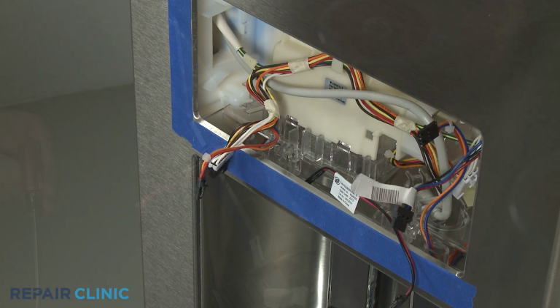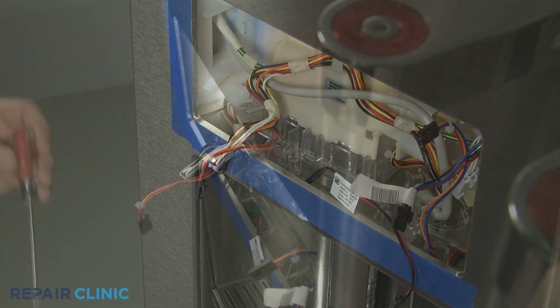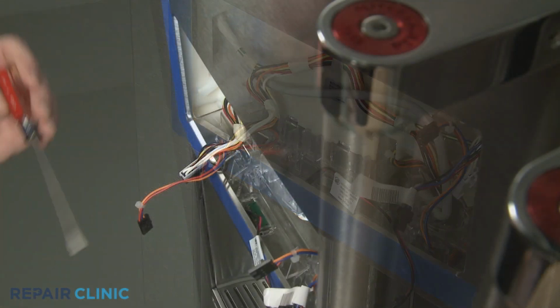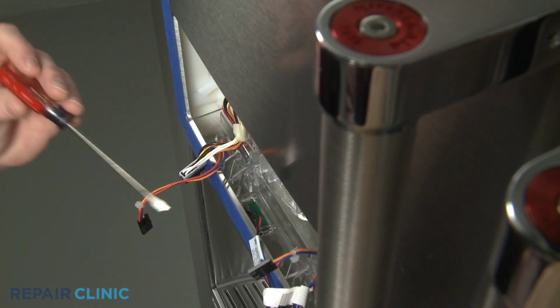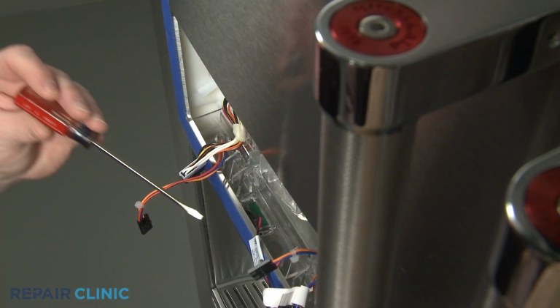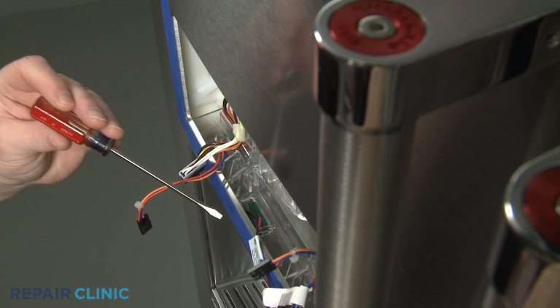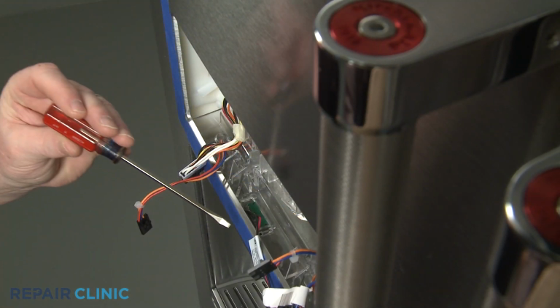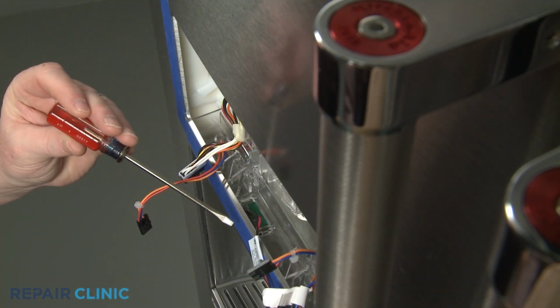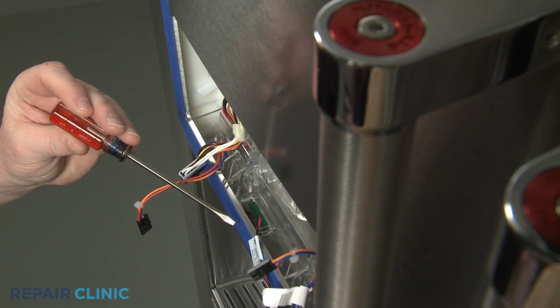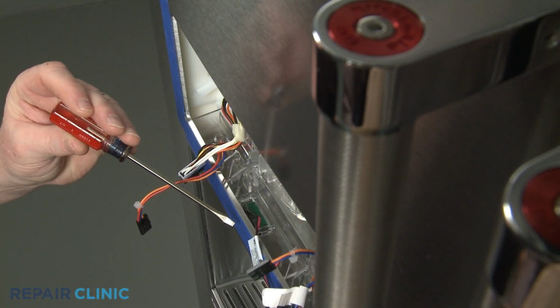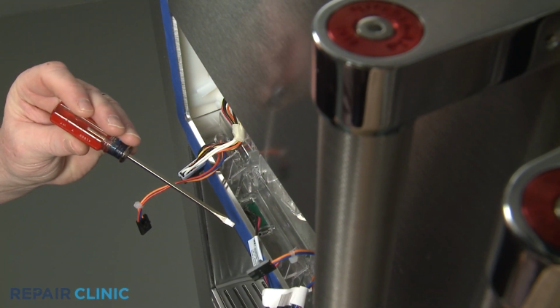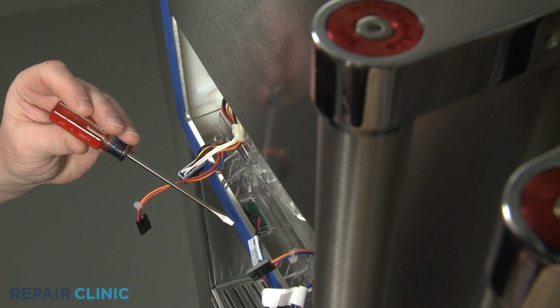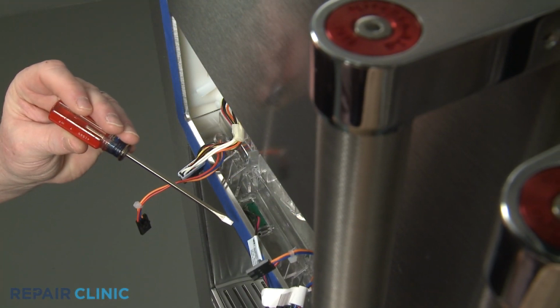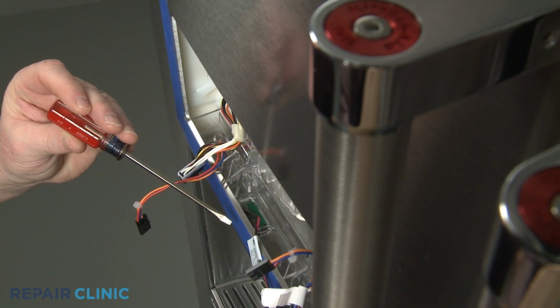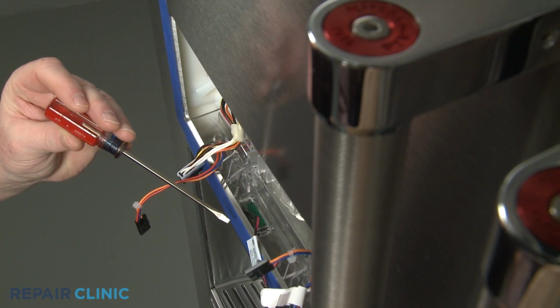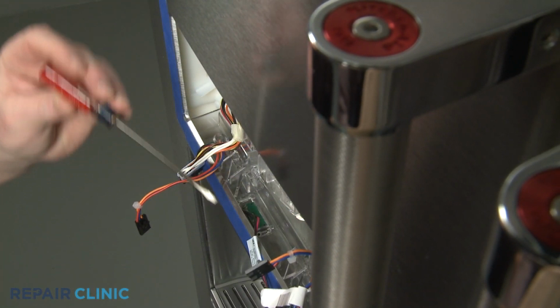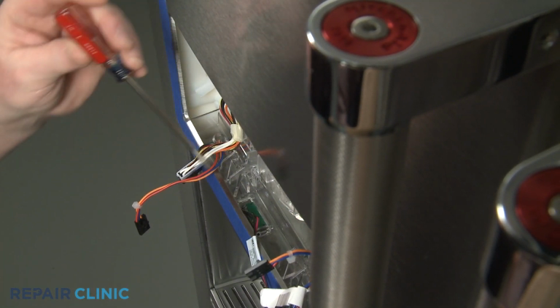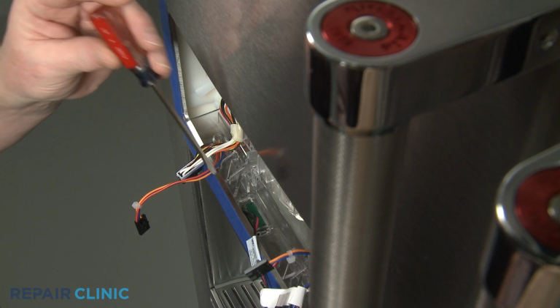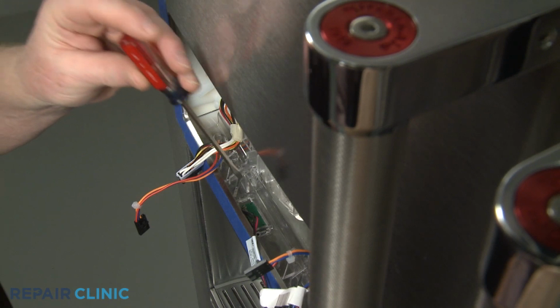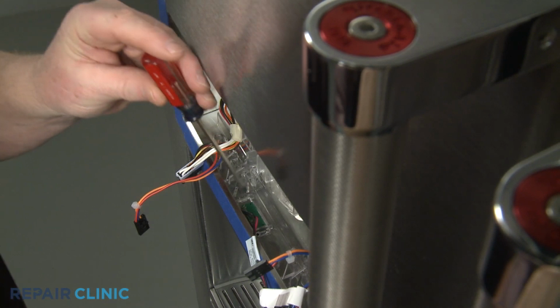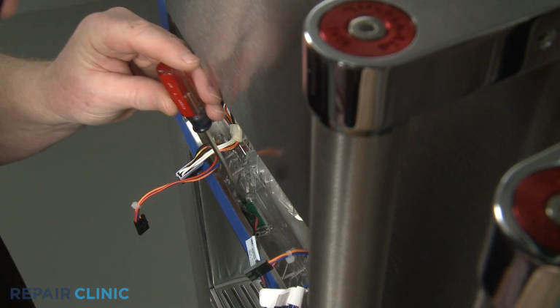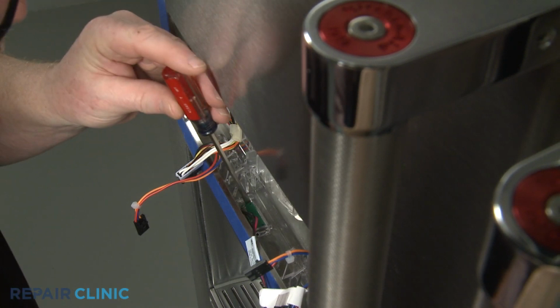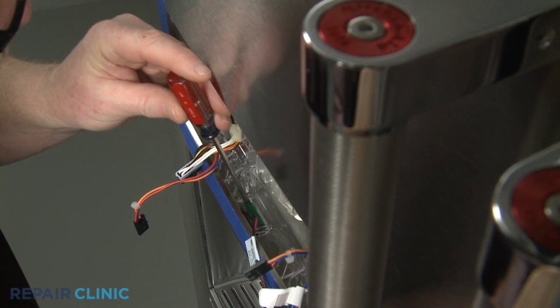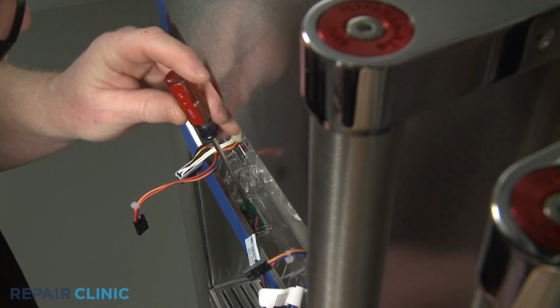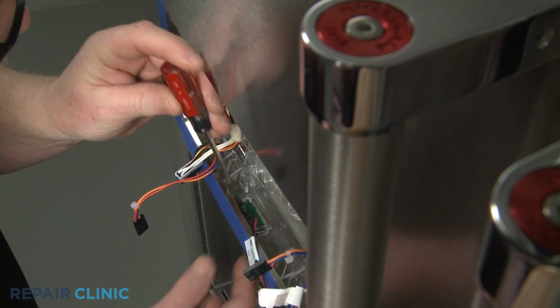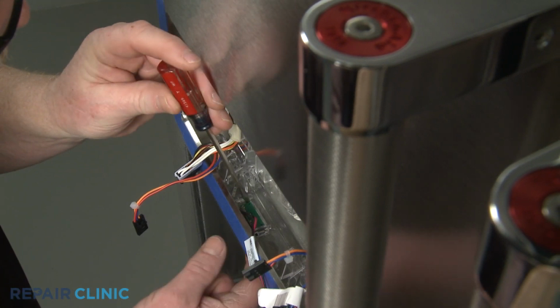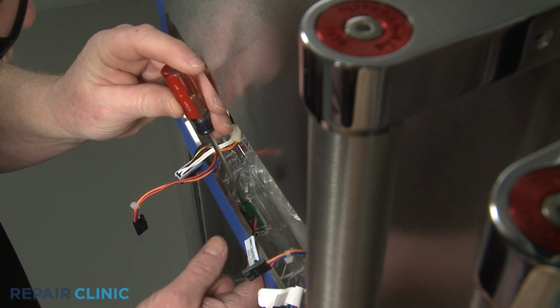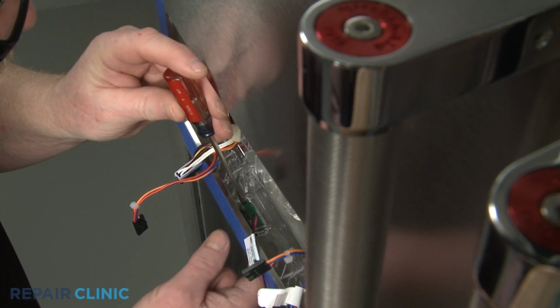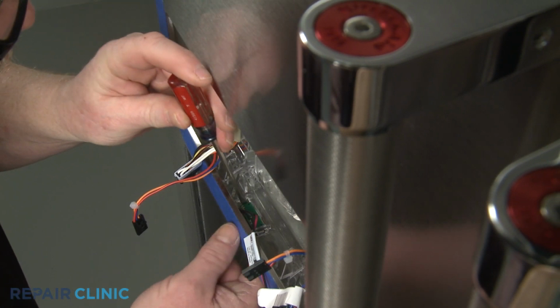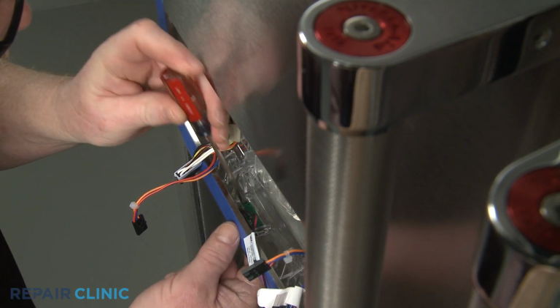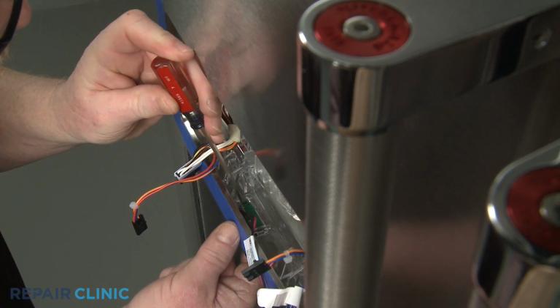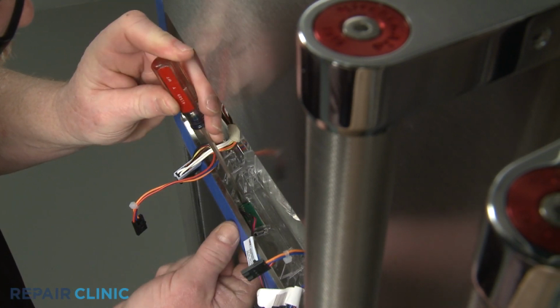Use the small flathead screwdriver to depress a retaining tab to release the old LED light.